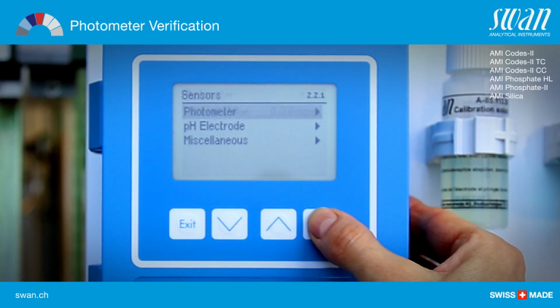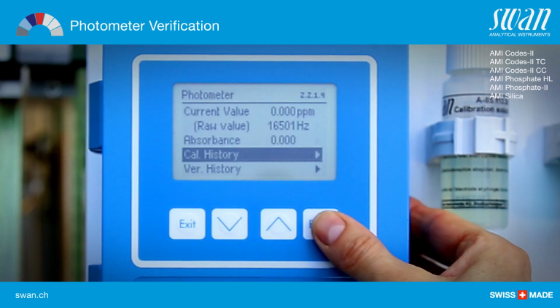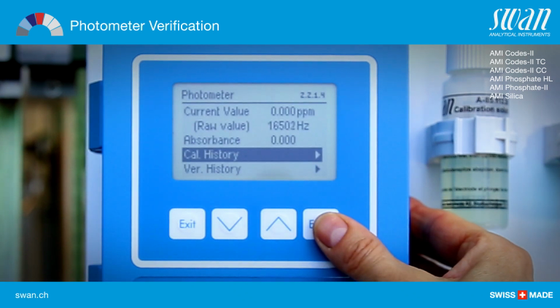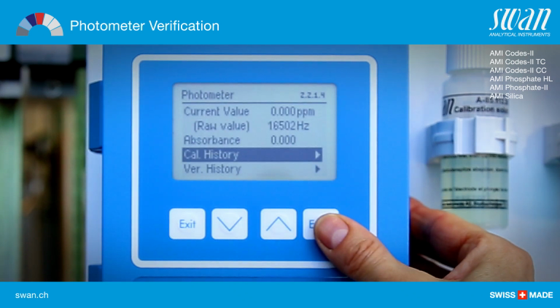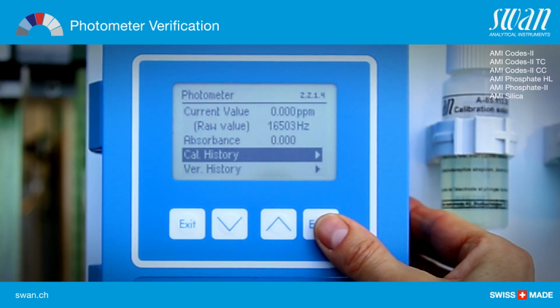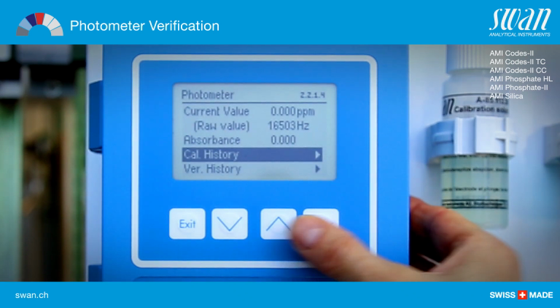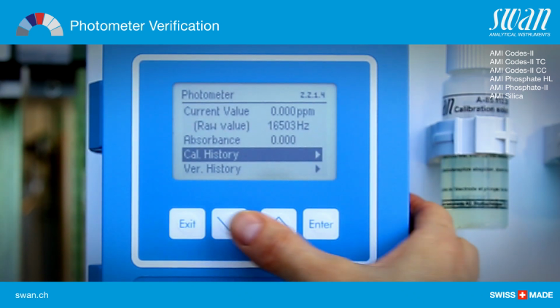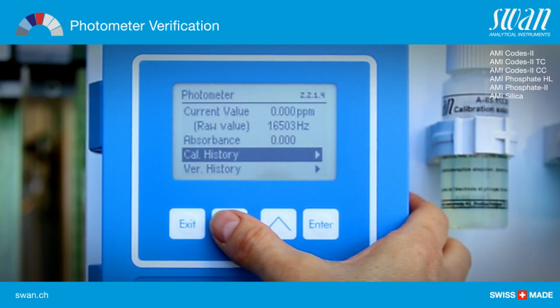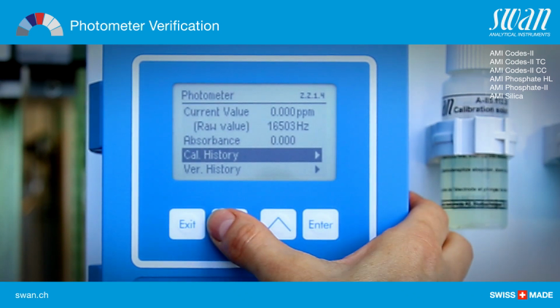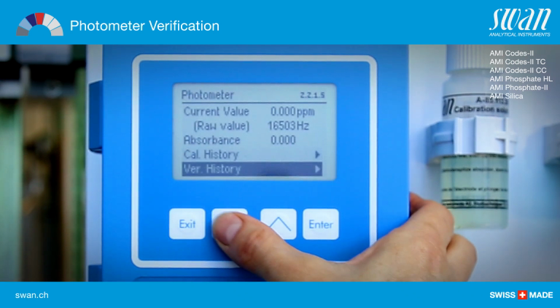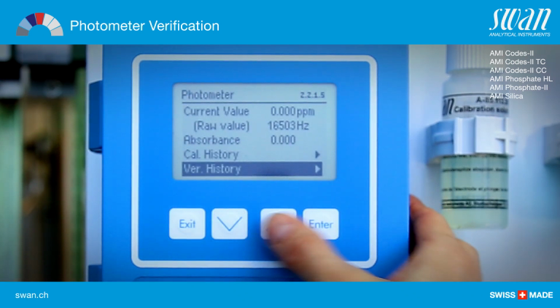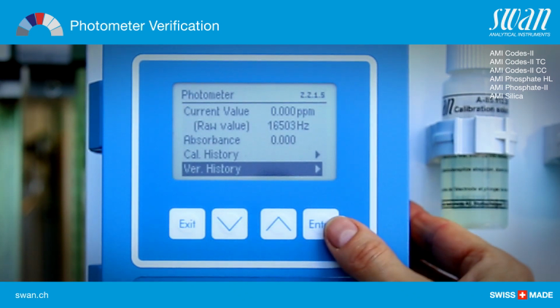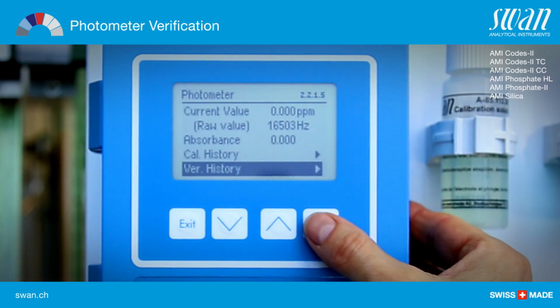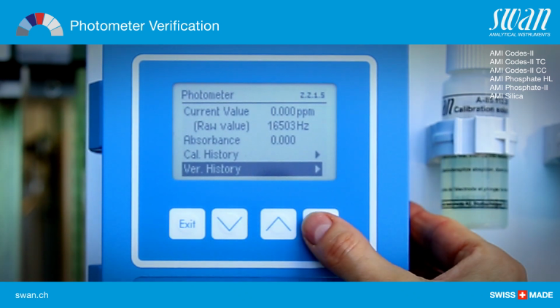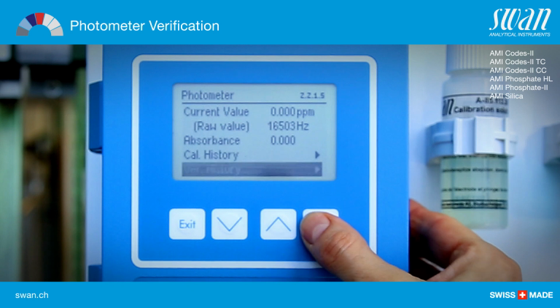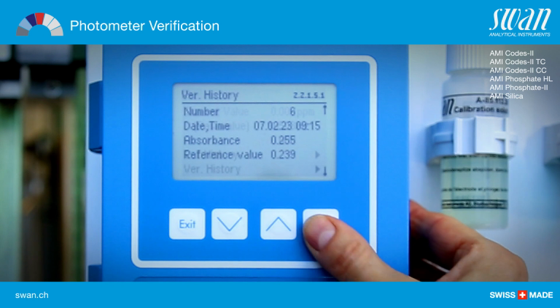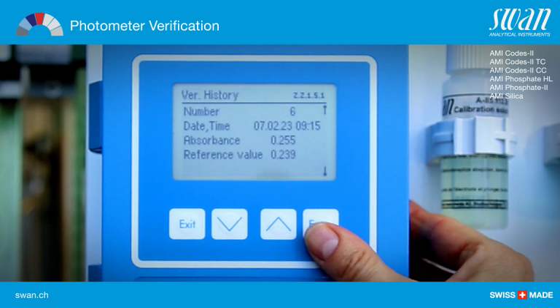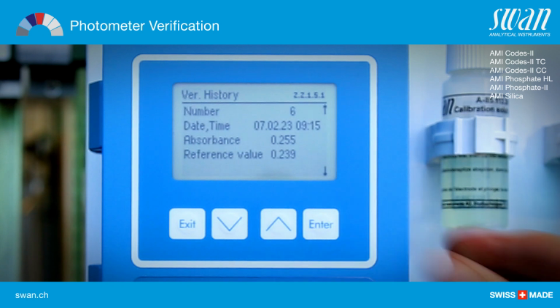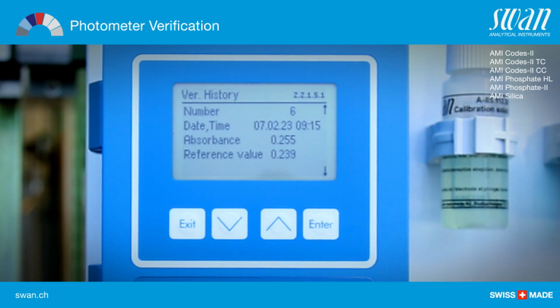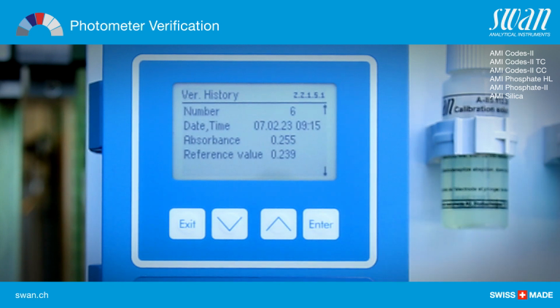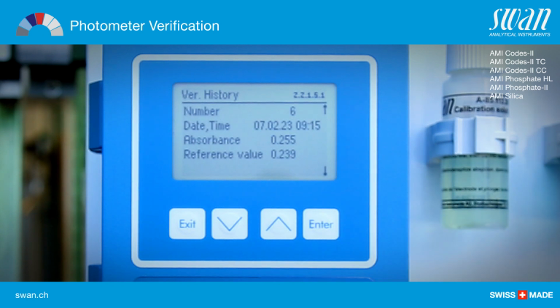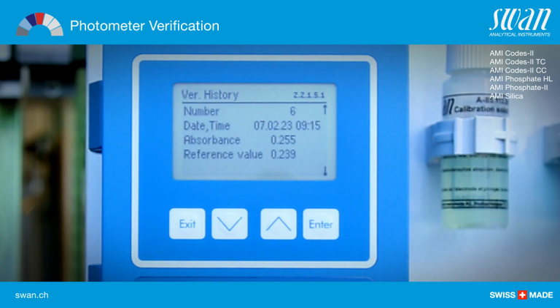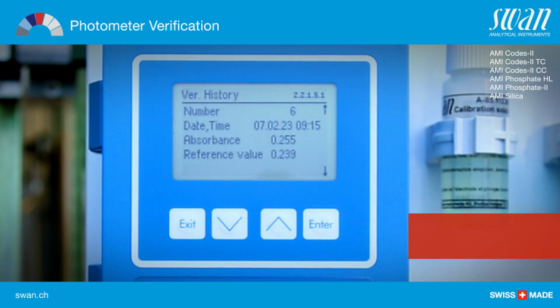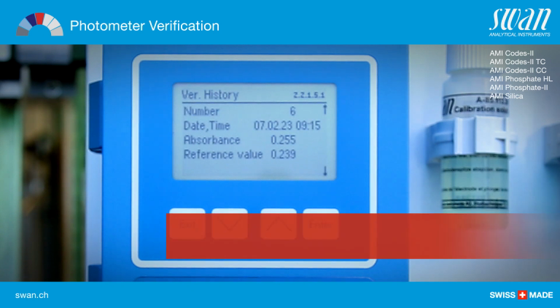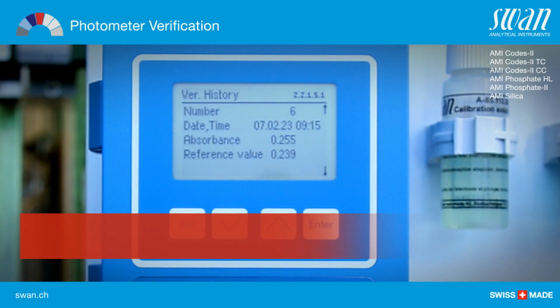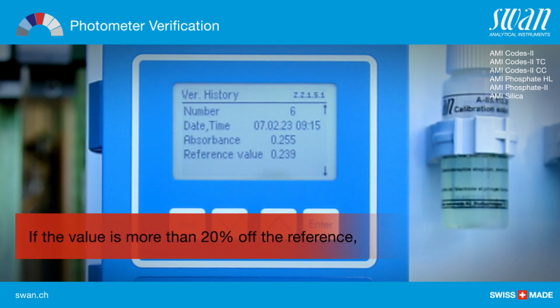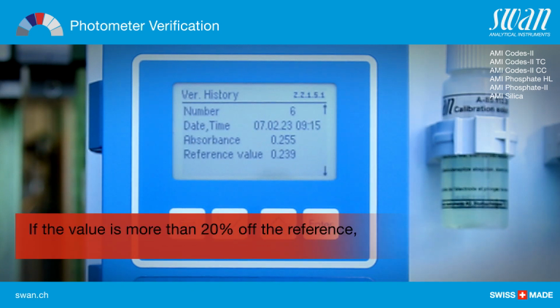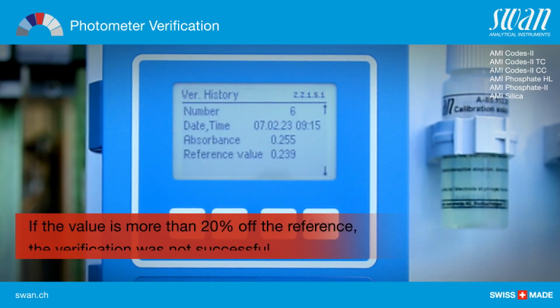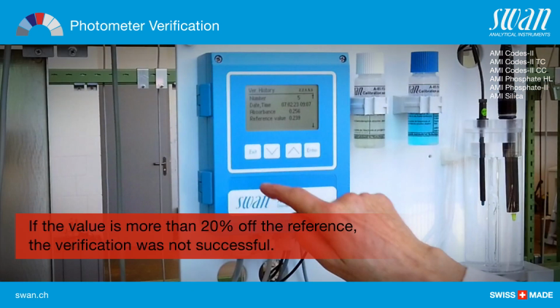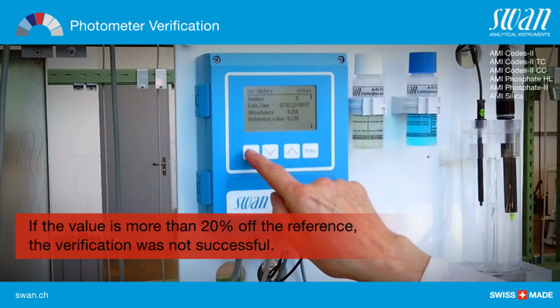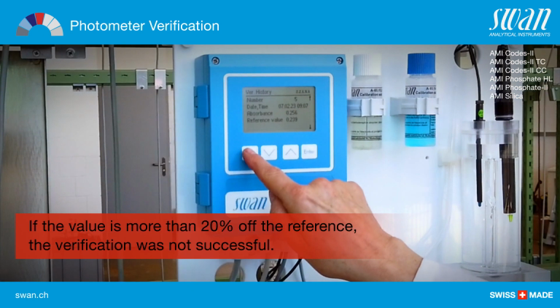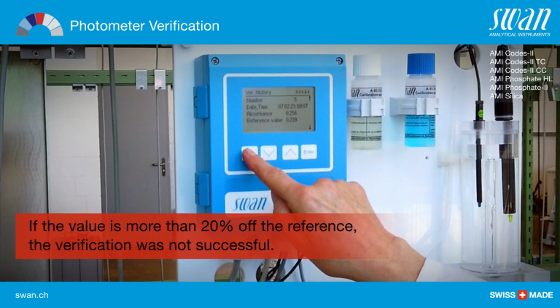The verification is successful if the difference lies within the limits.